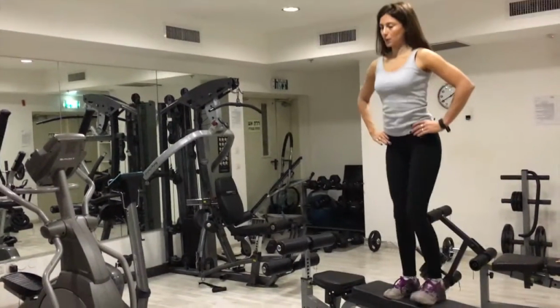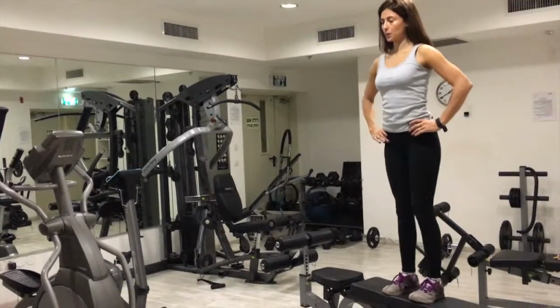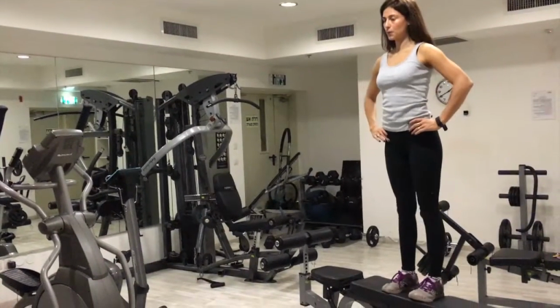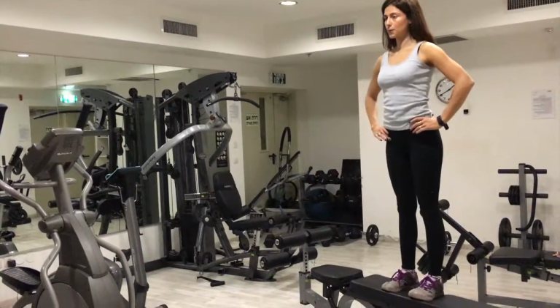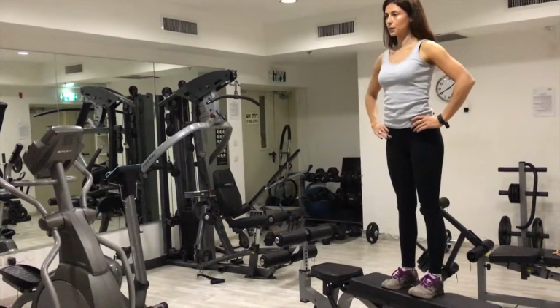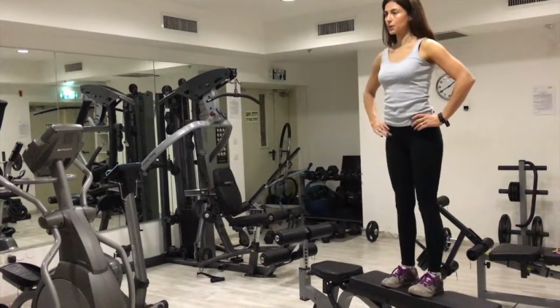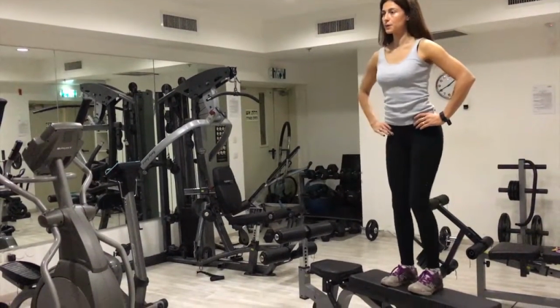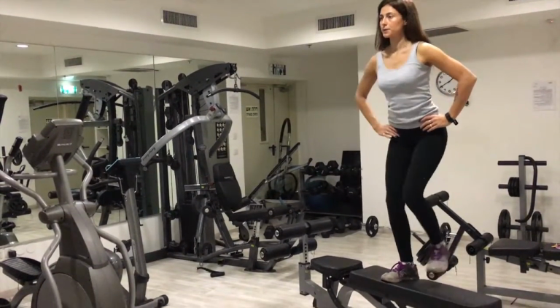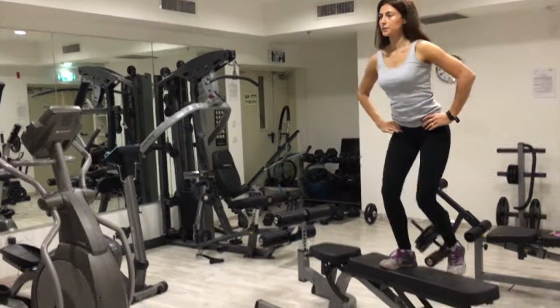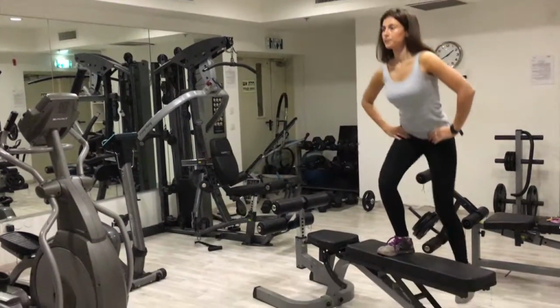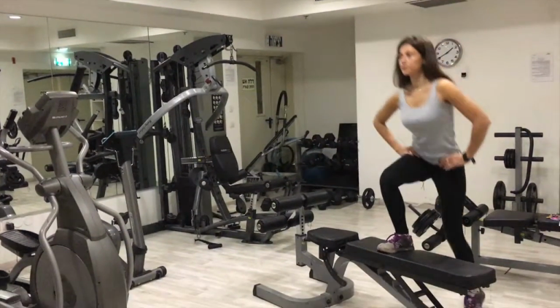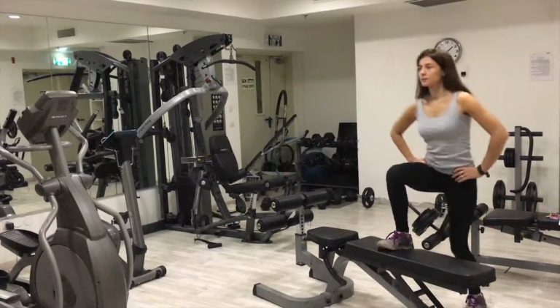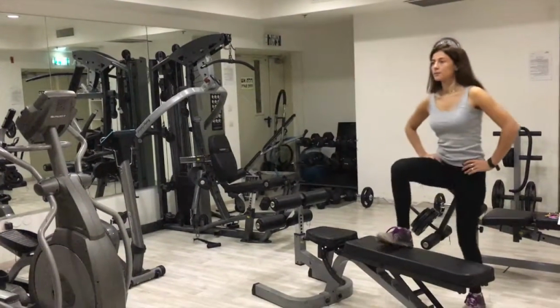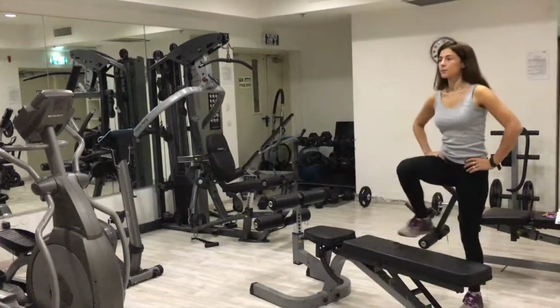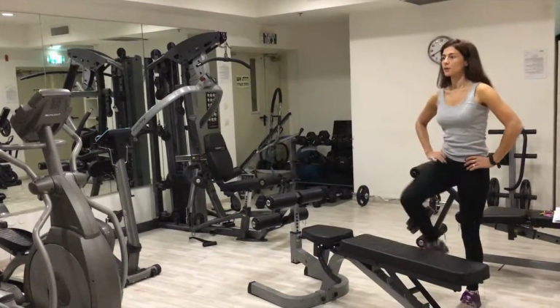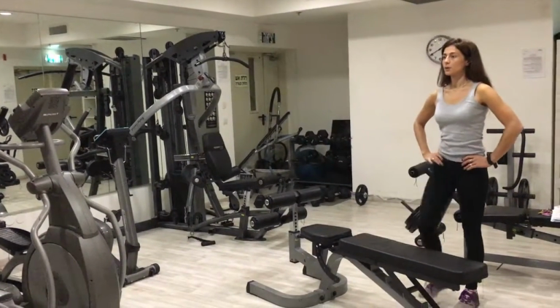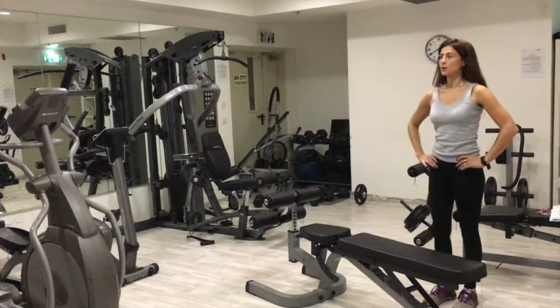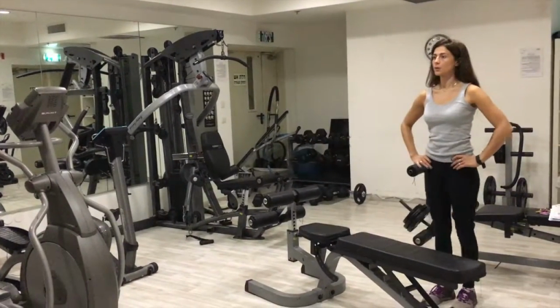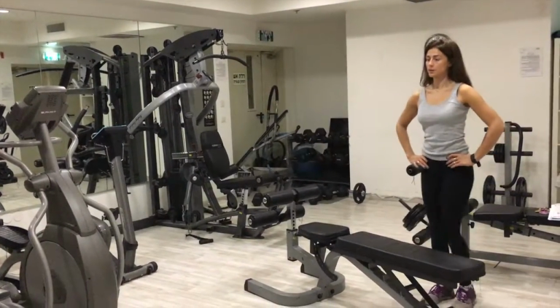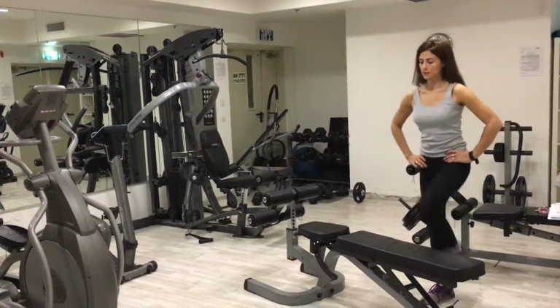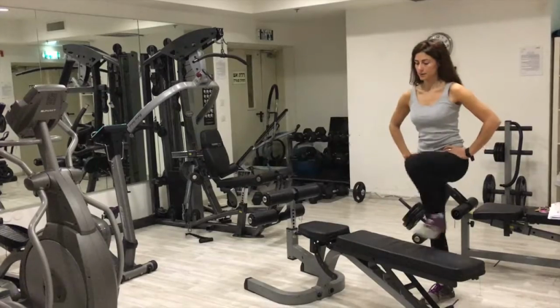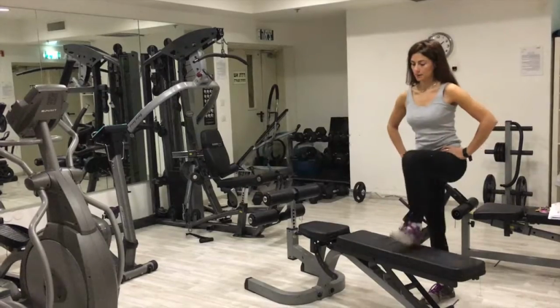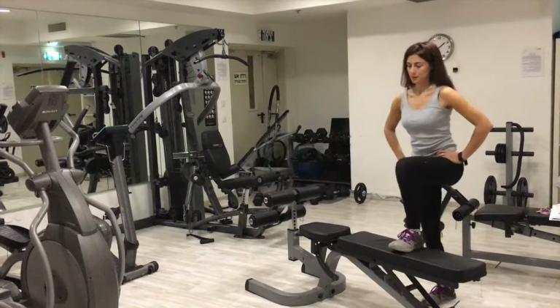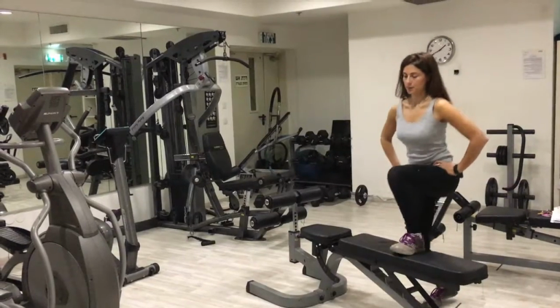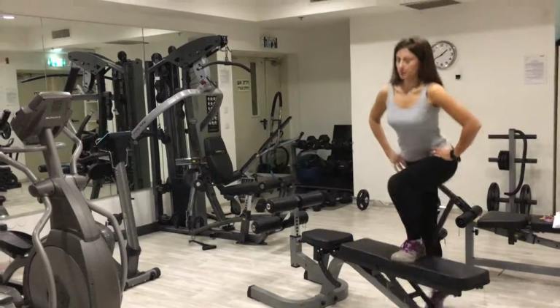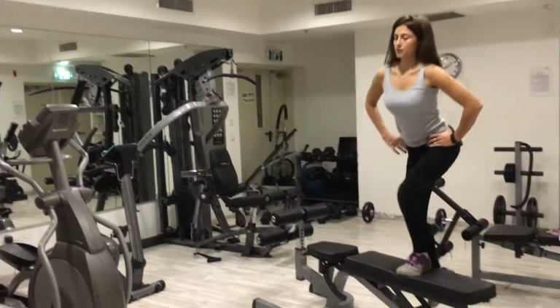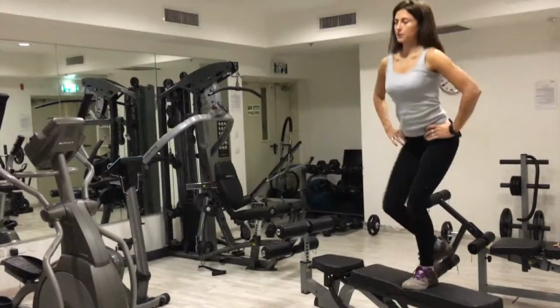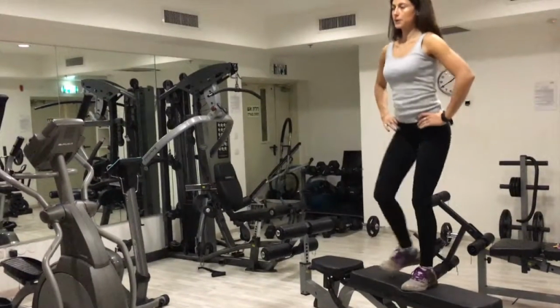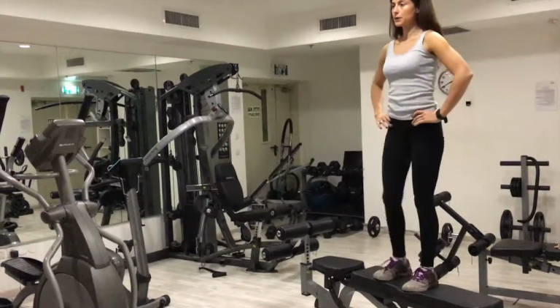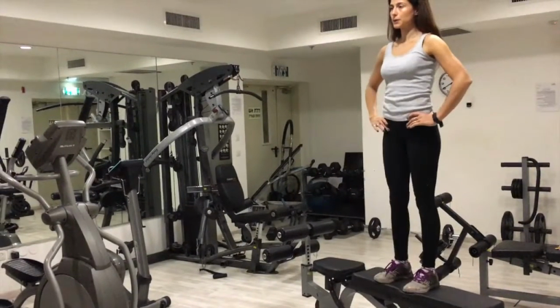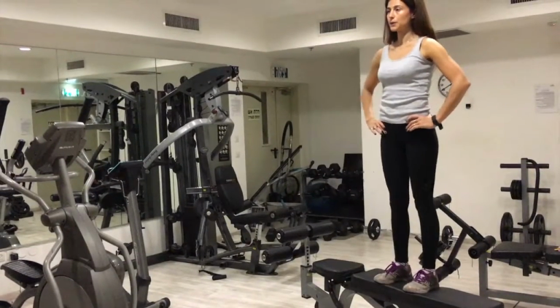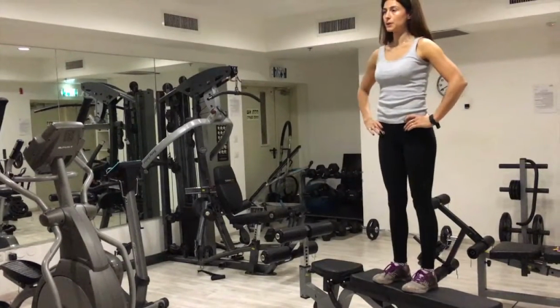Doing an amazing job! These are pre-pregnancy step ups for you.